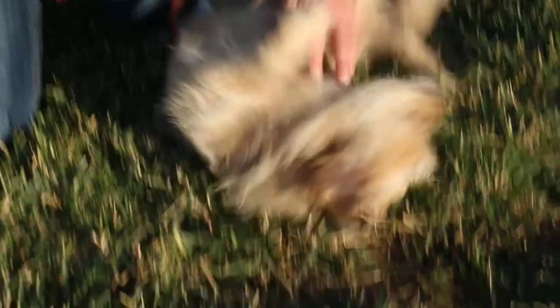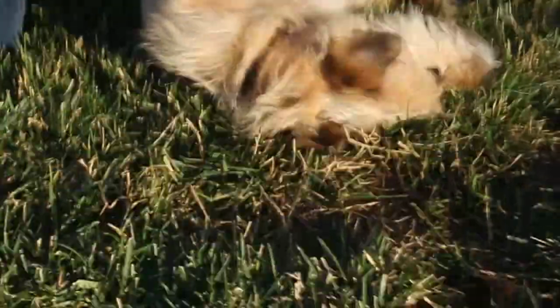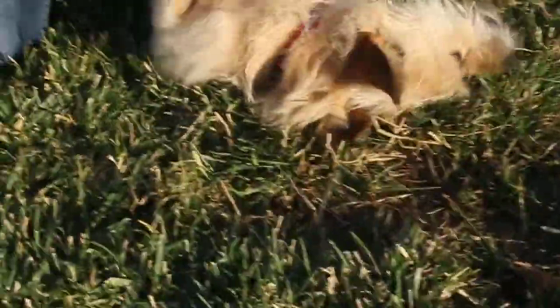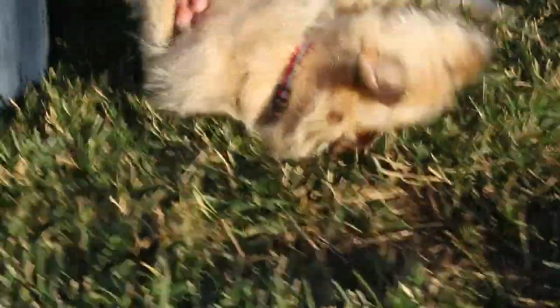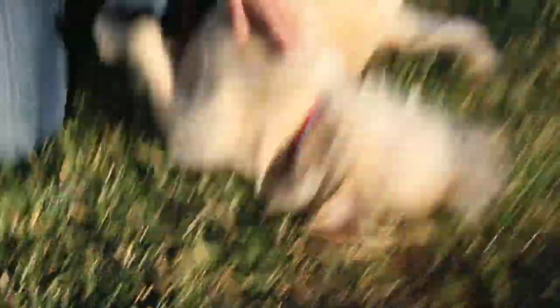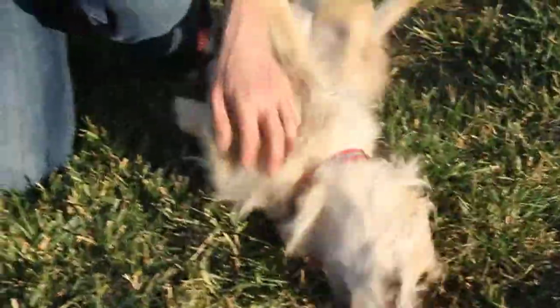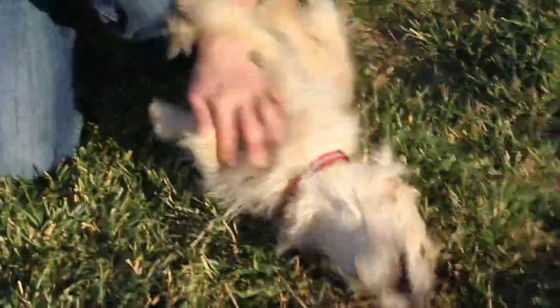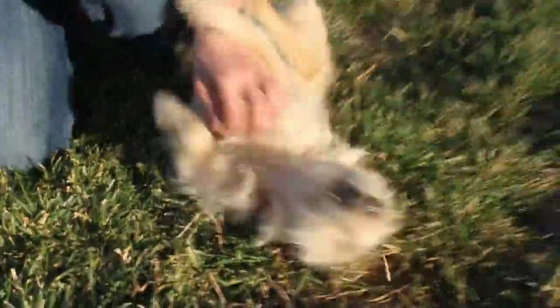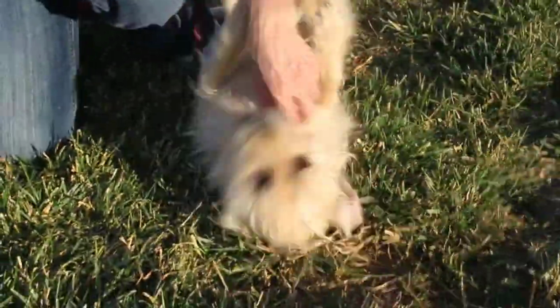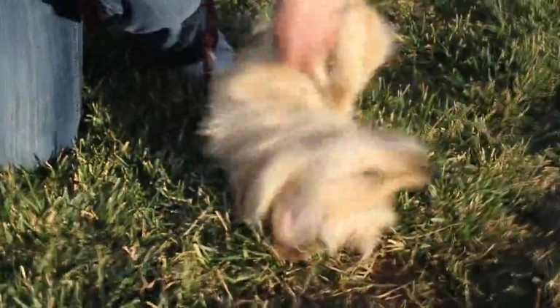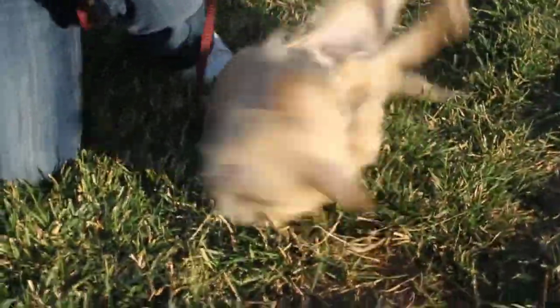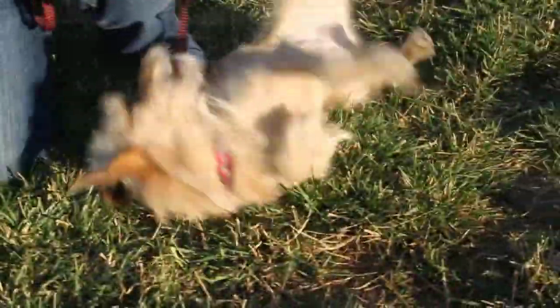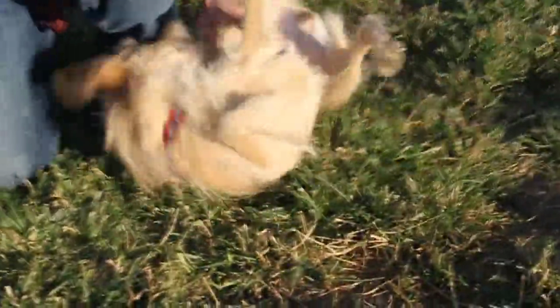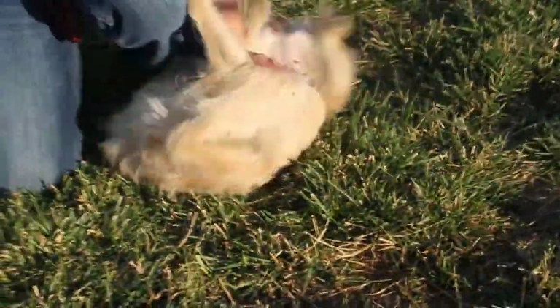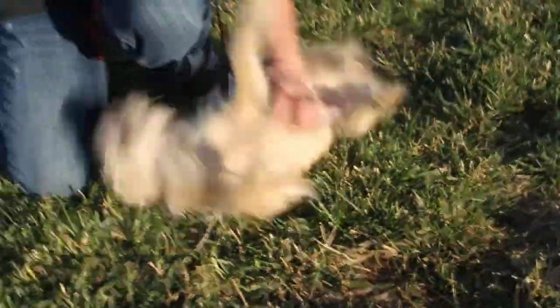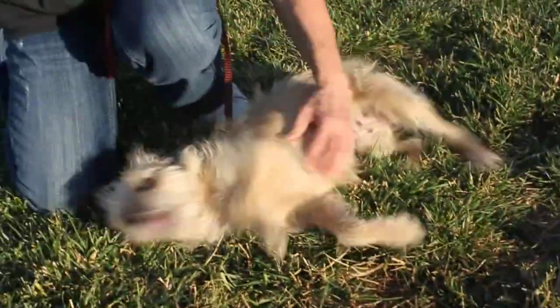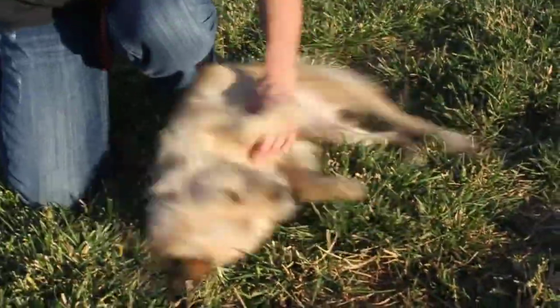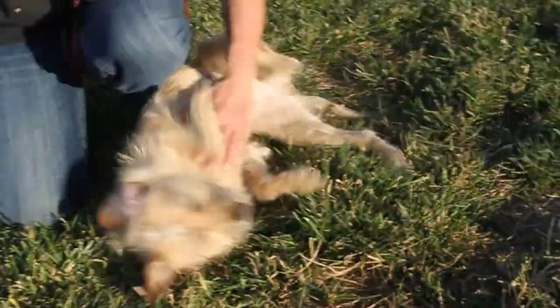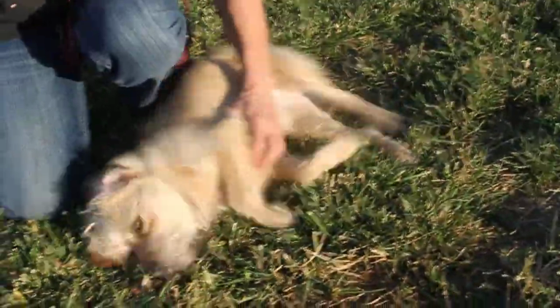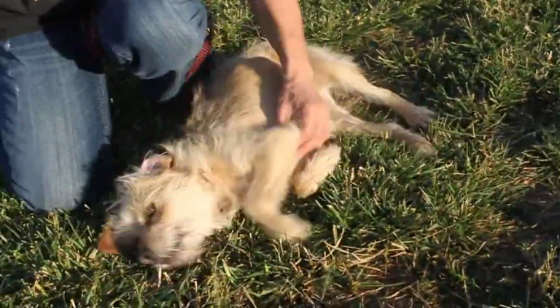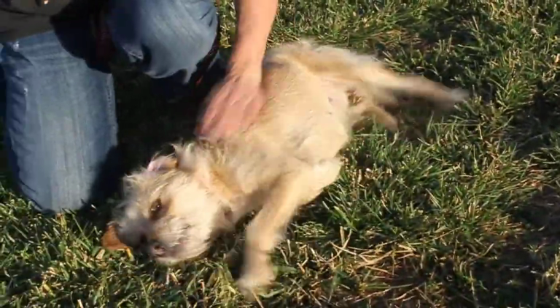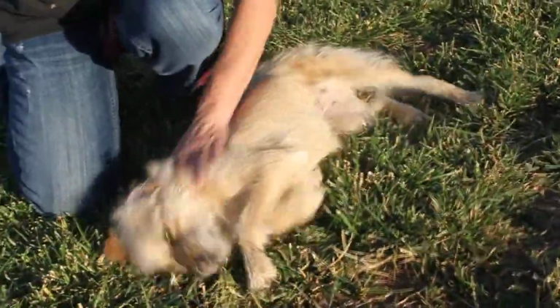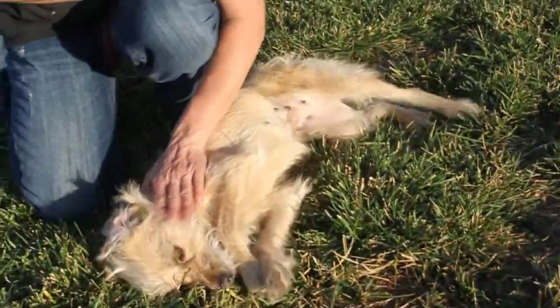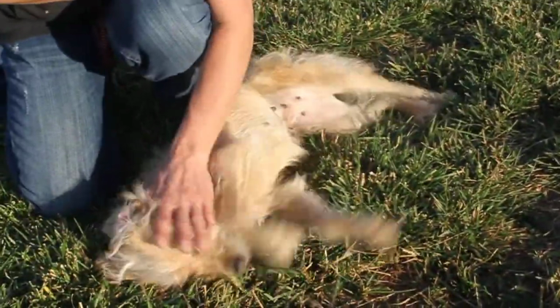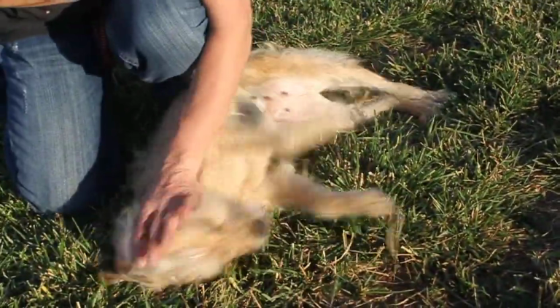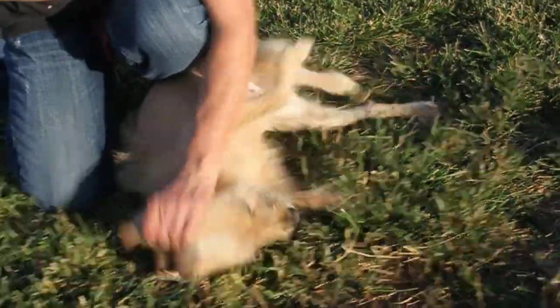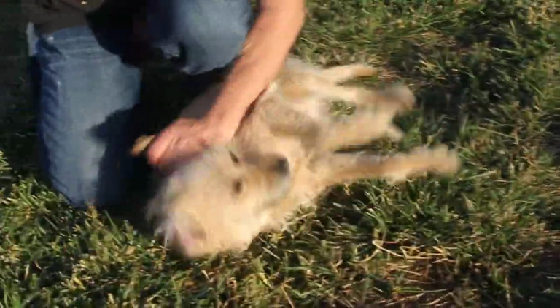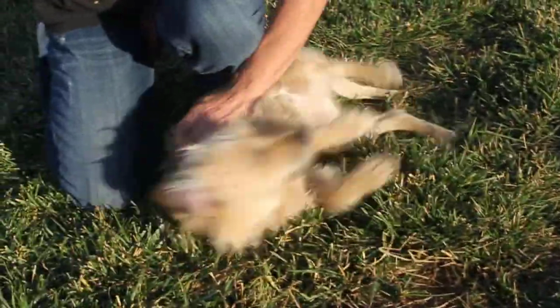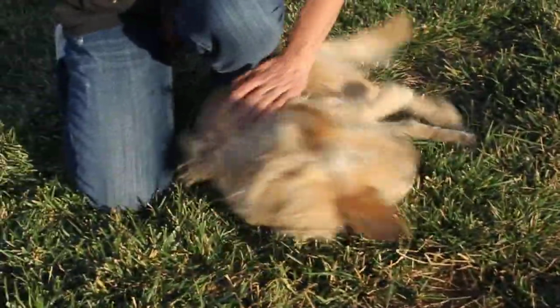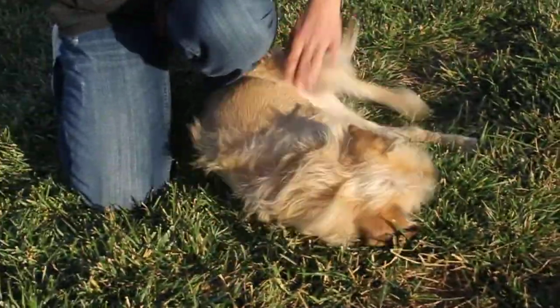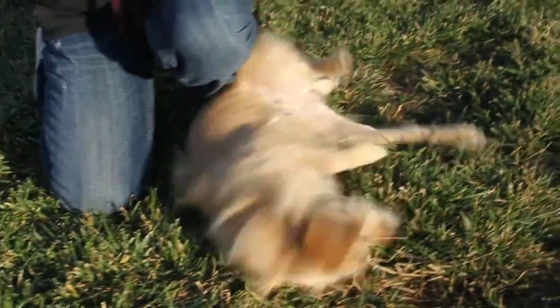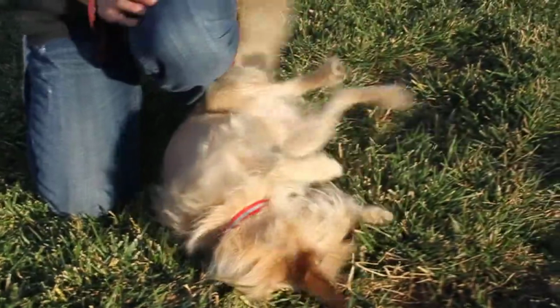Our little cutie pie. Is she not the cutest thing? She looks like that Benji dog.